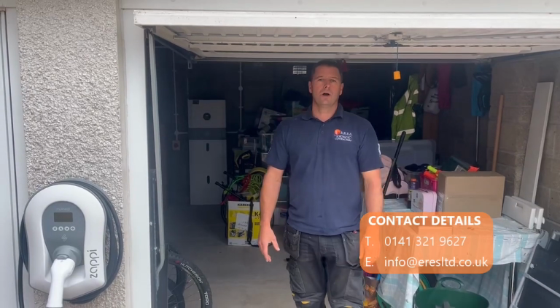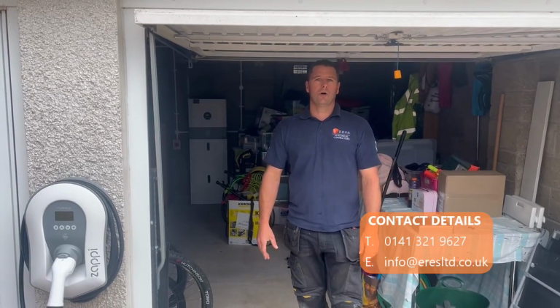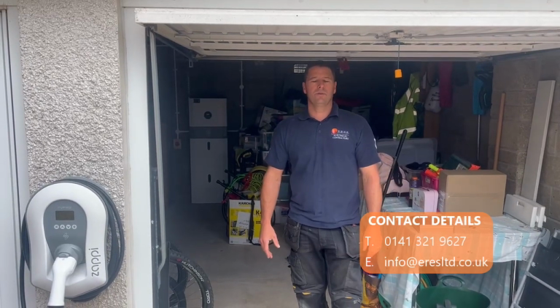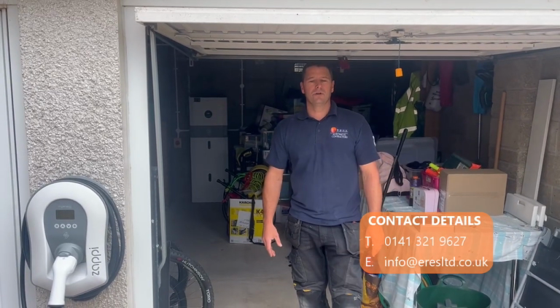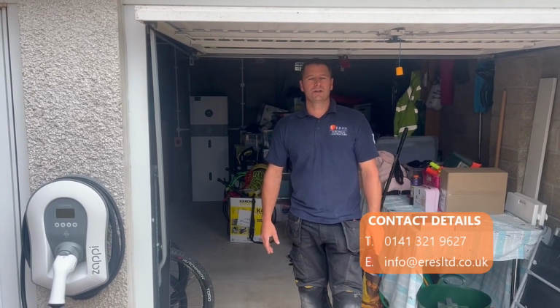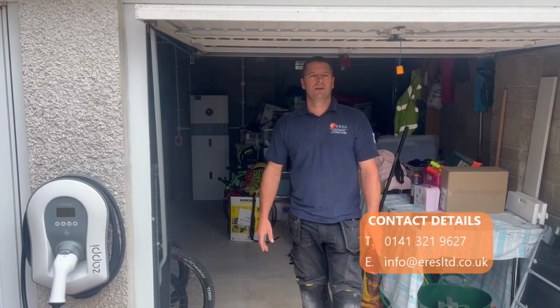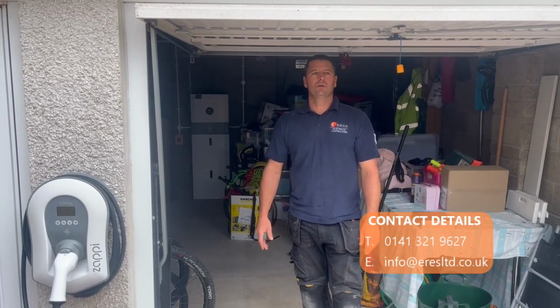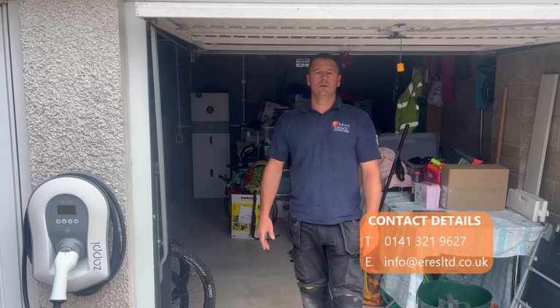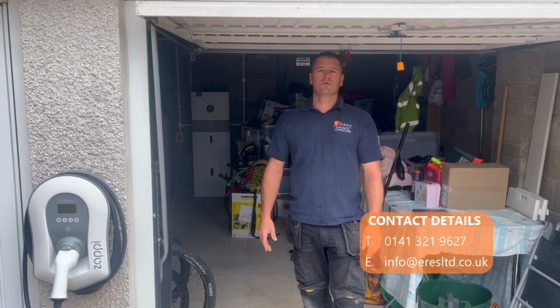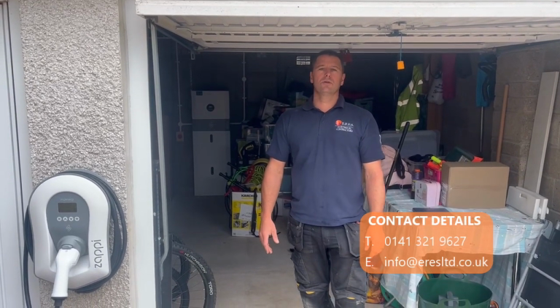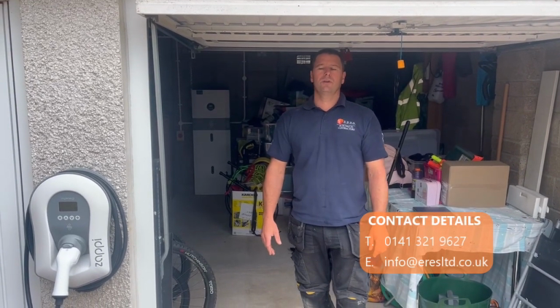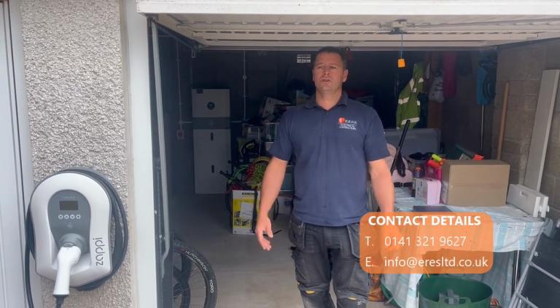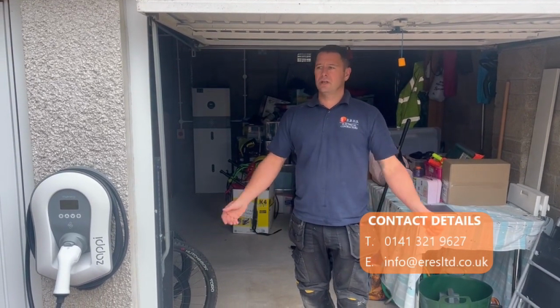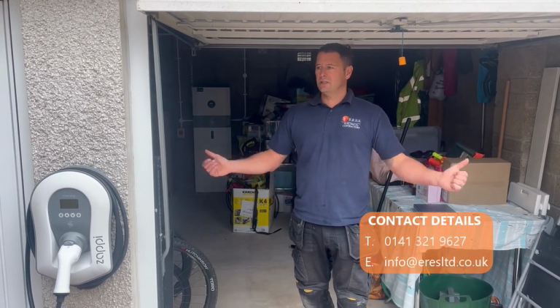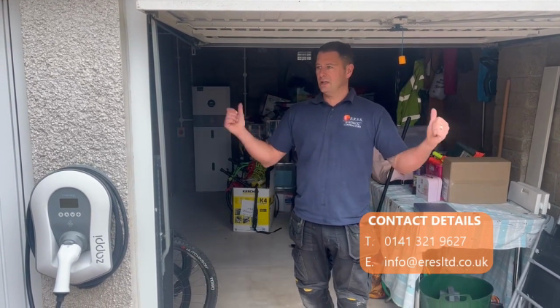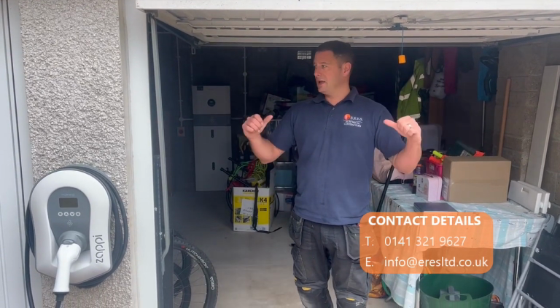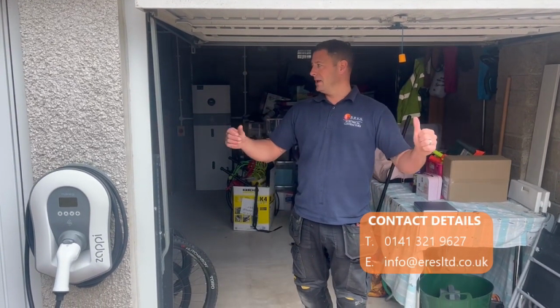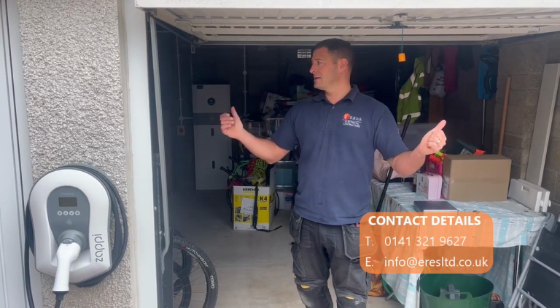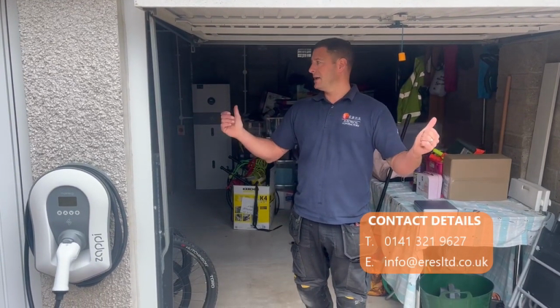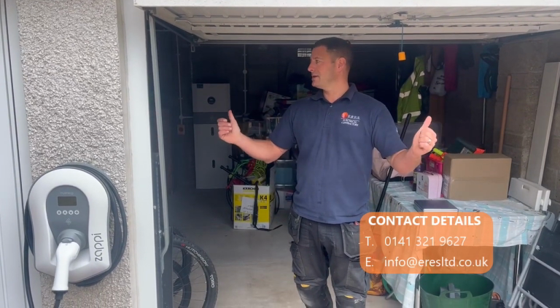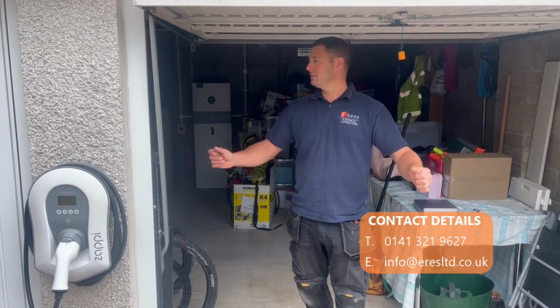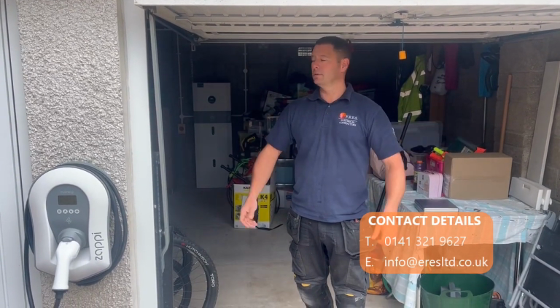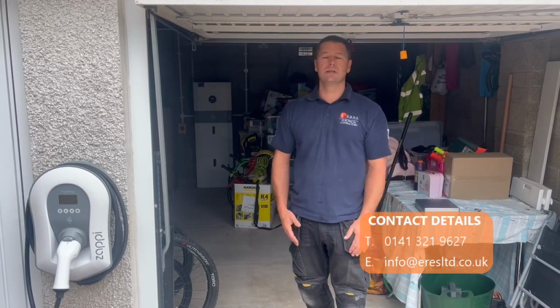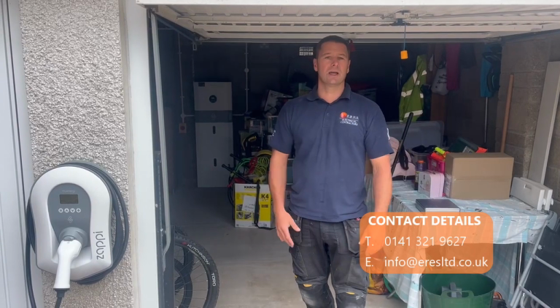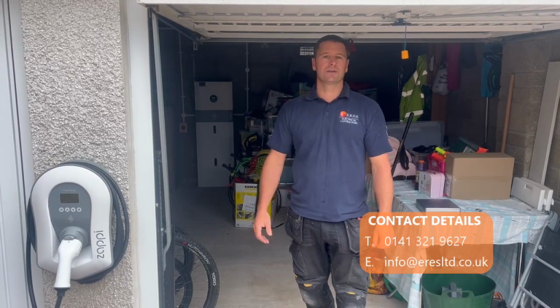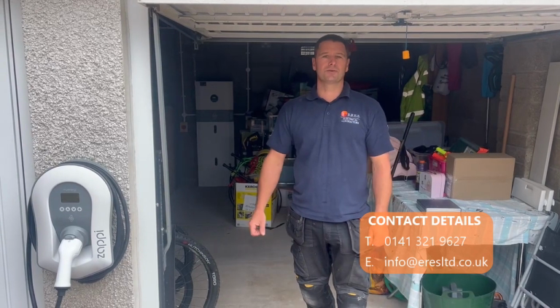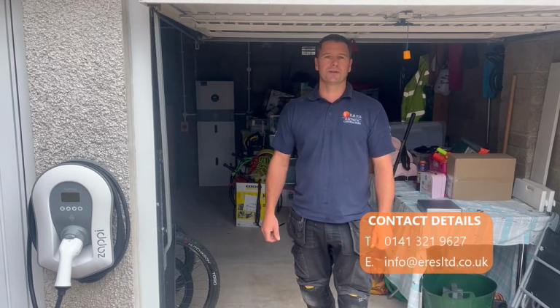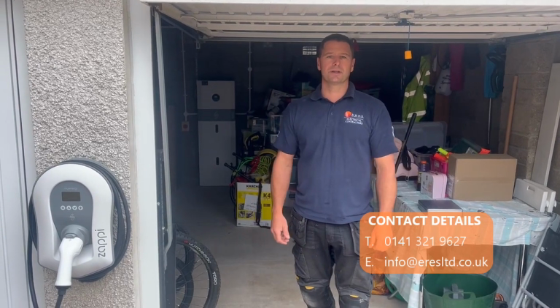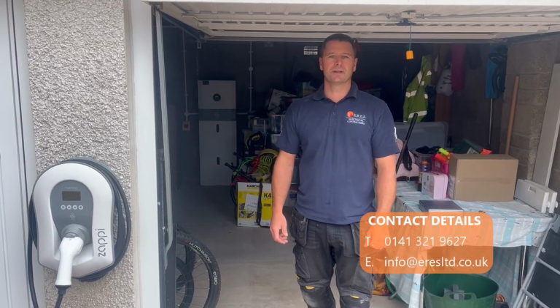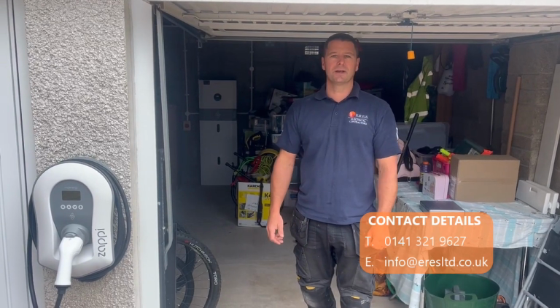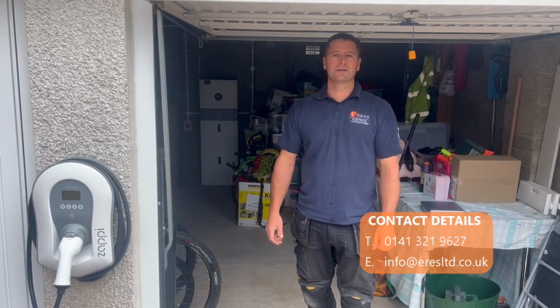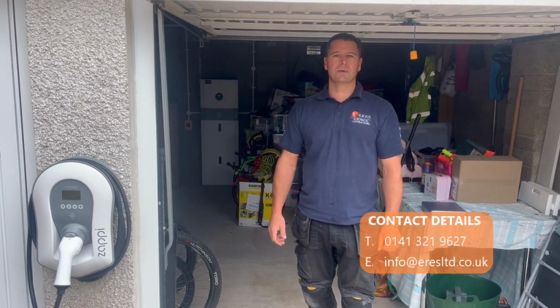I hope you found this video useful. If you're interested in any of this kit, please get in touch with us. Thanks, bye.